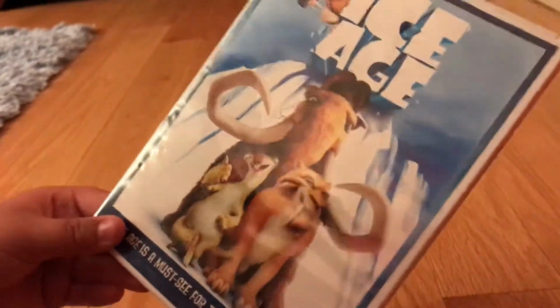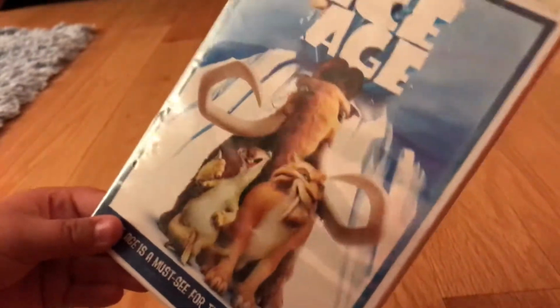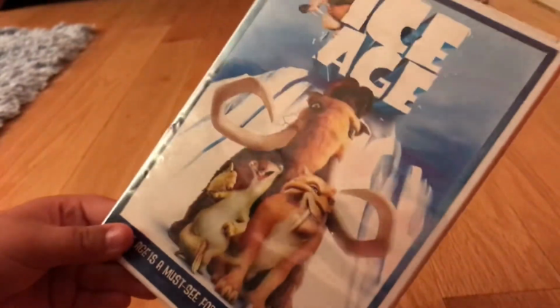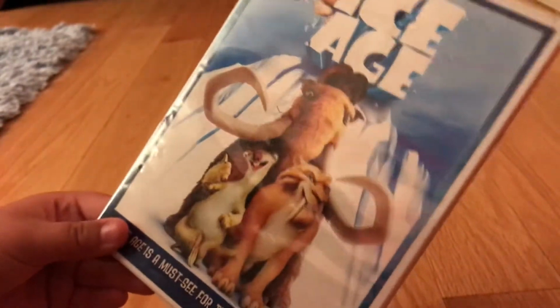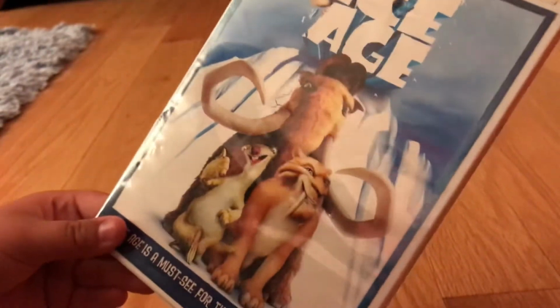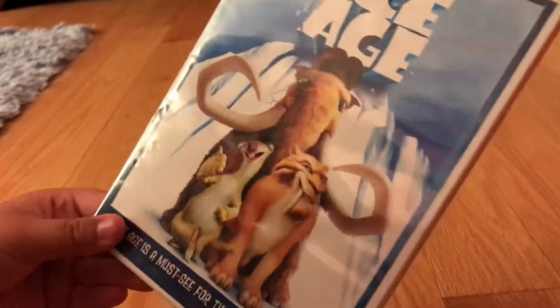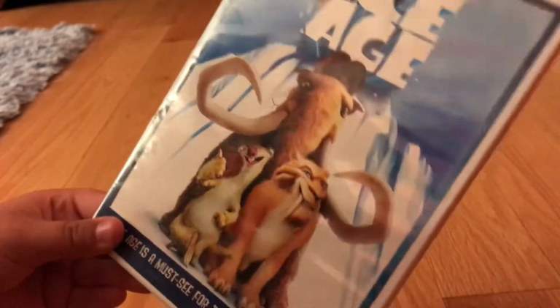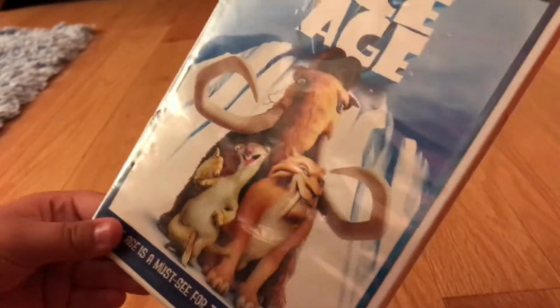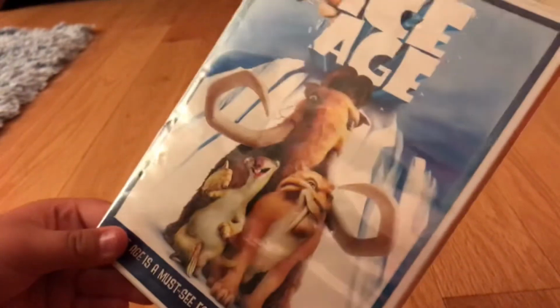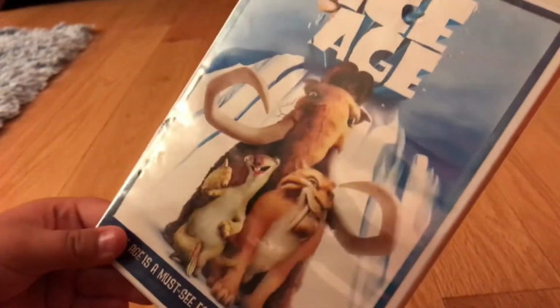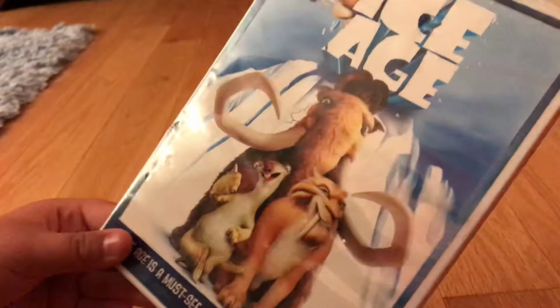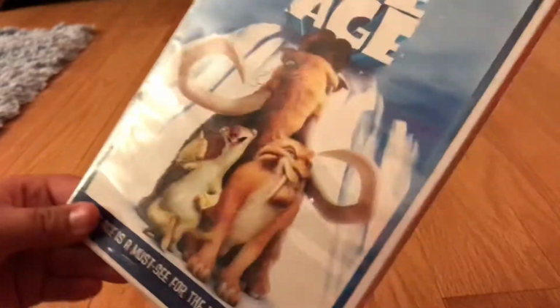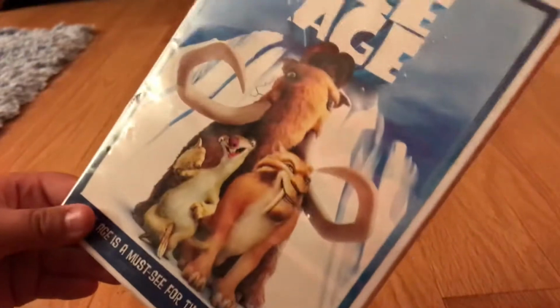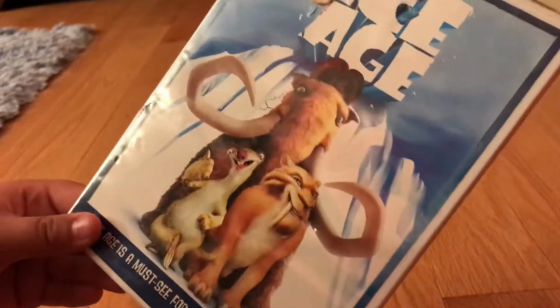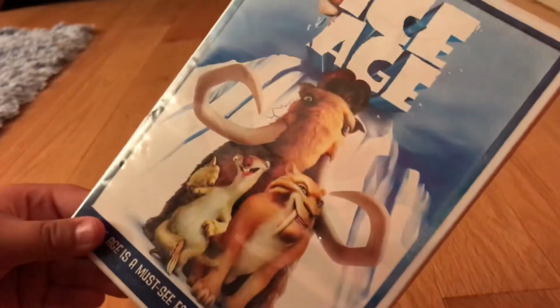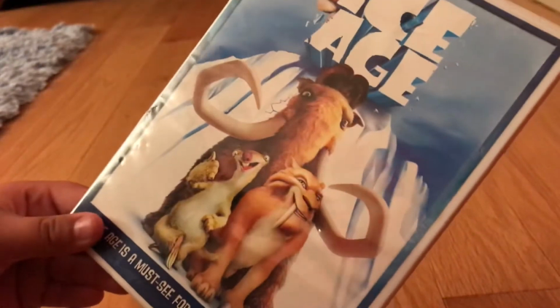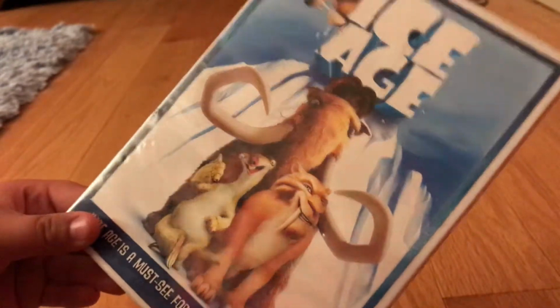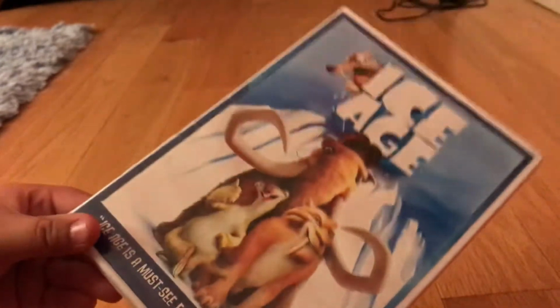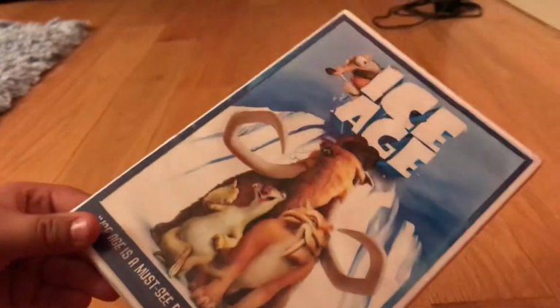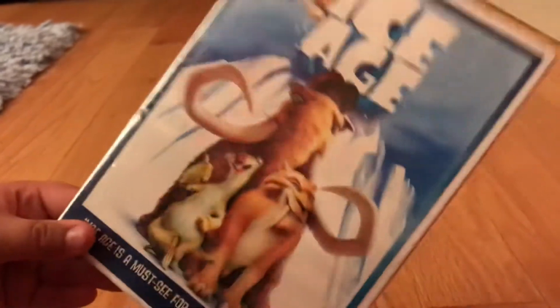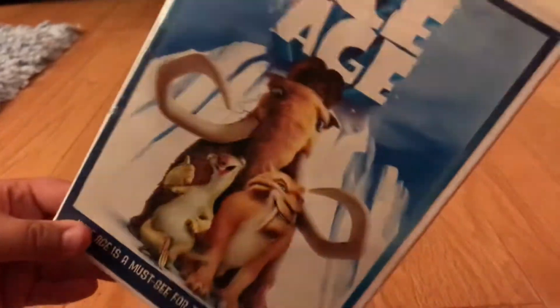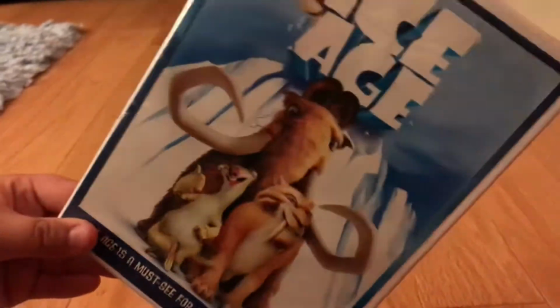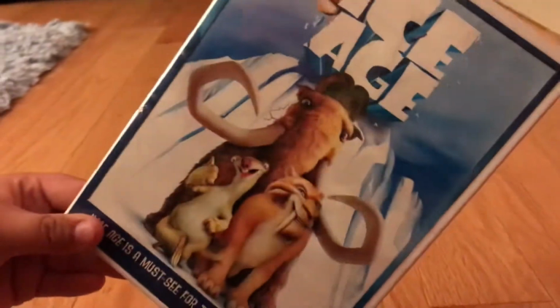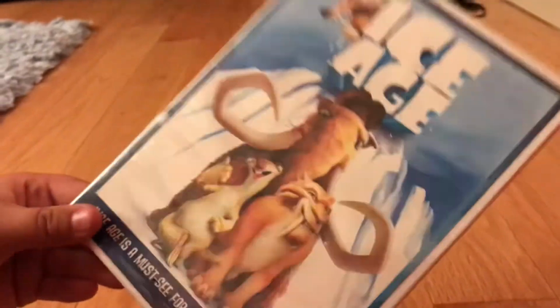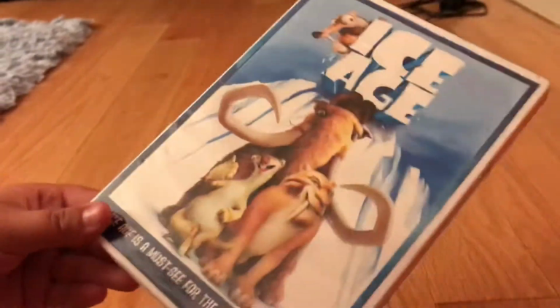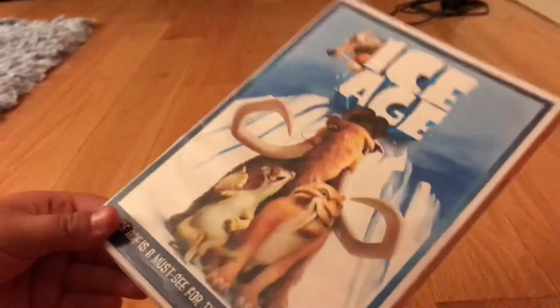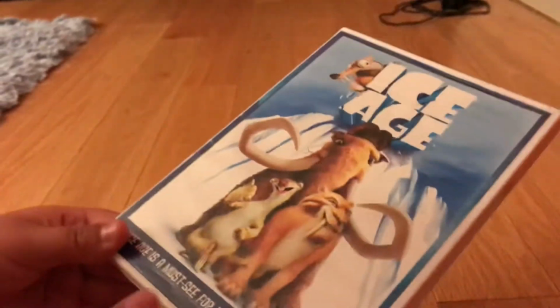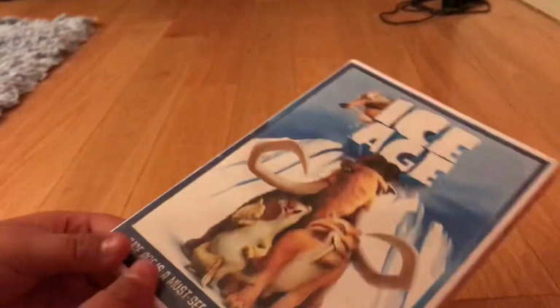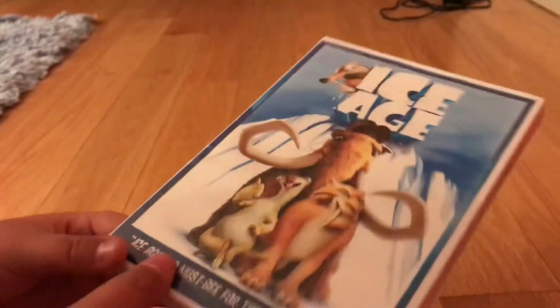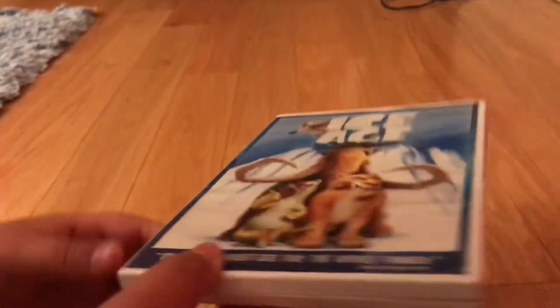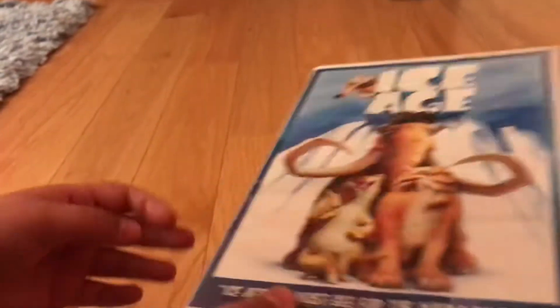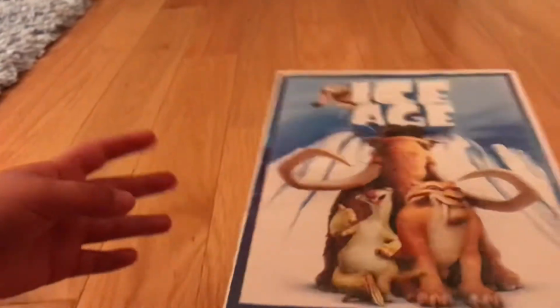Those movies are The Meltdown, Dawn of the Dinosaurs, and Continental Drift, which I do have, as you all know.